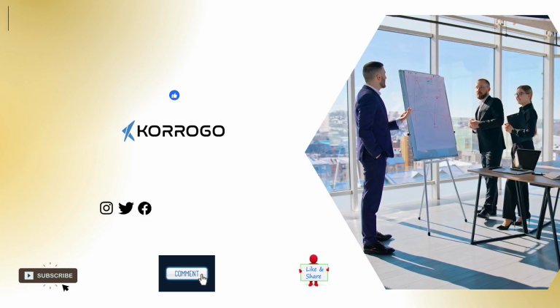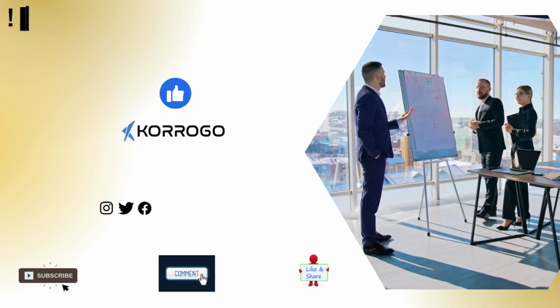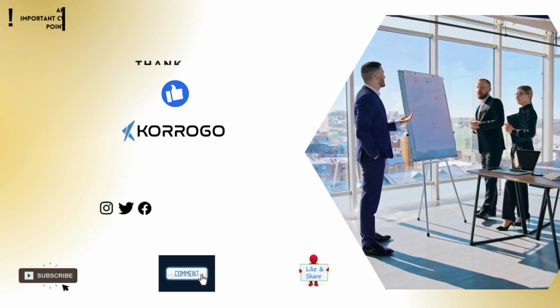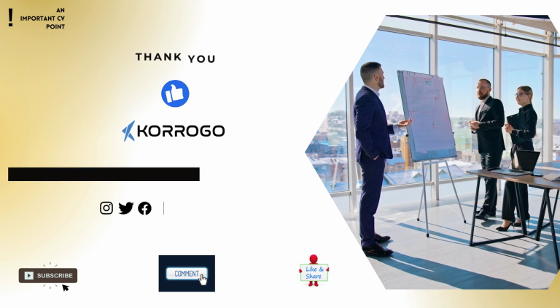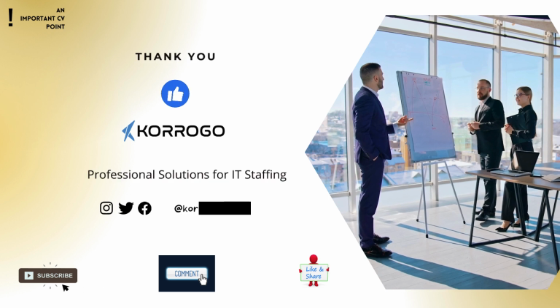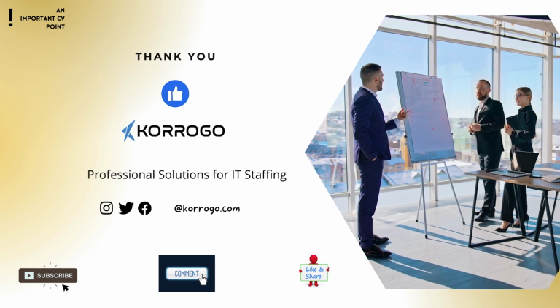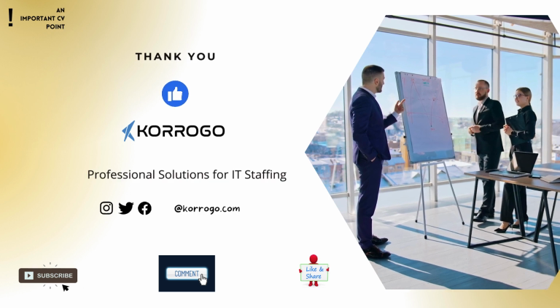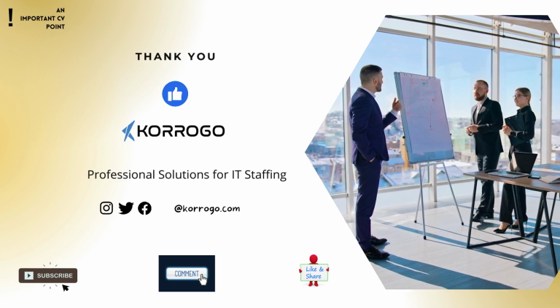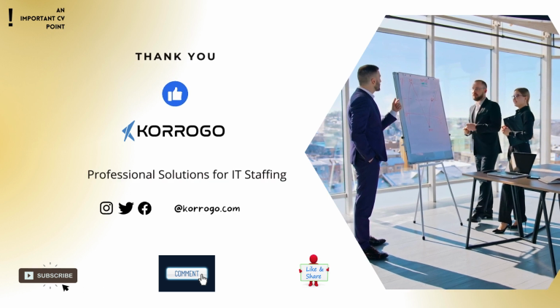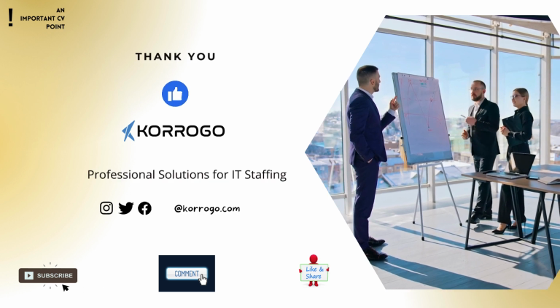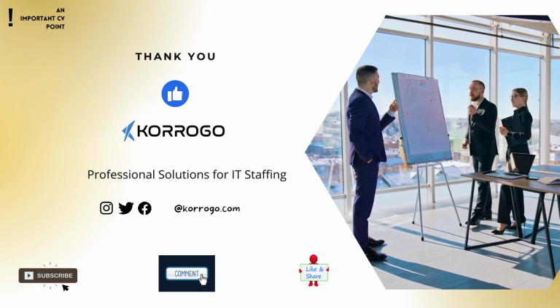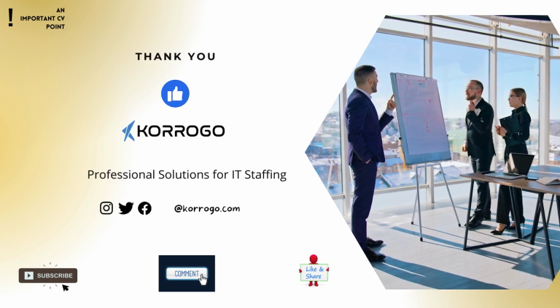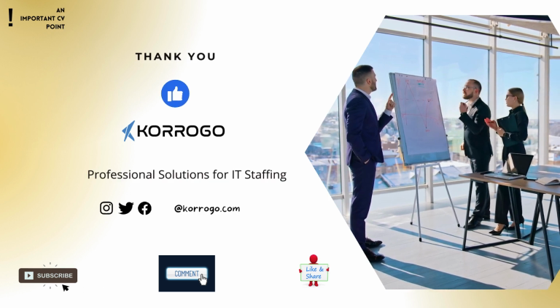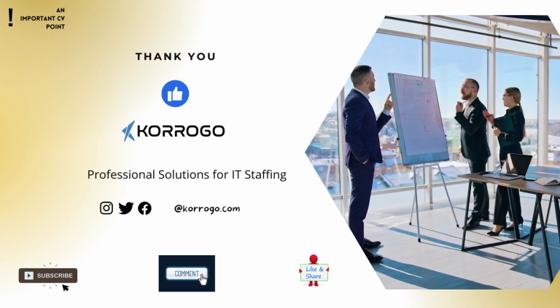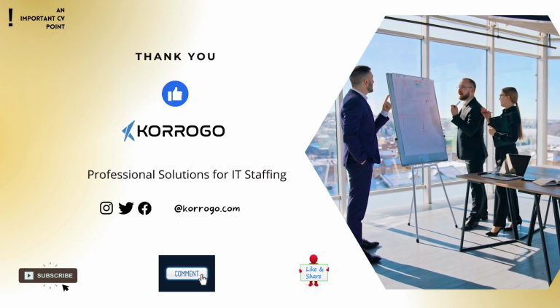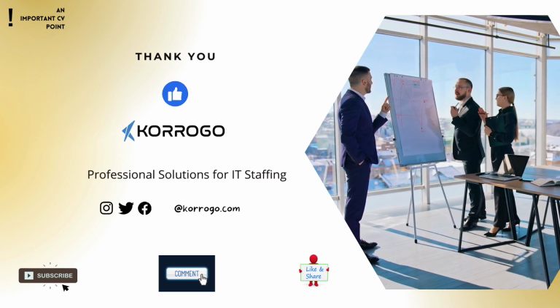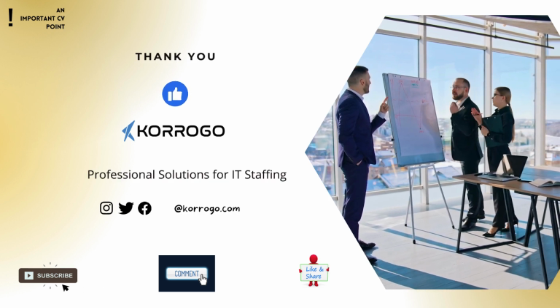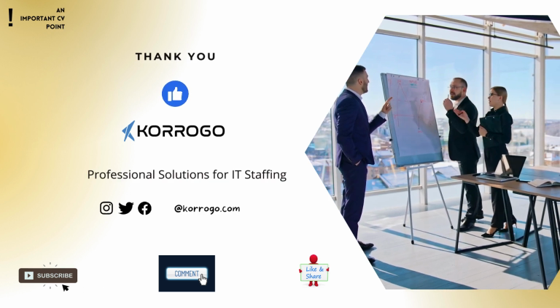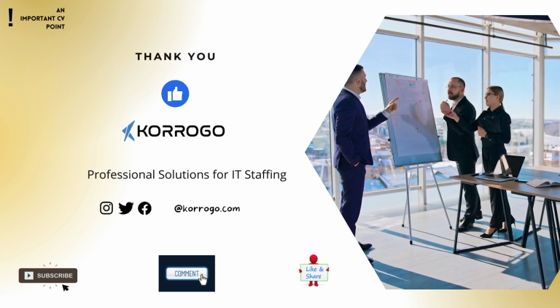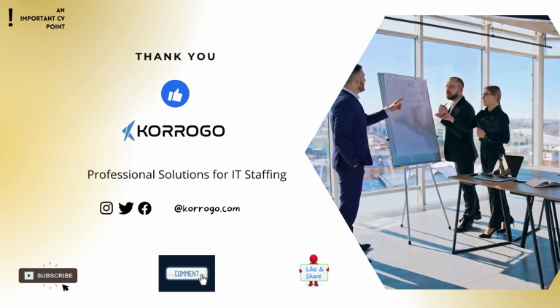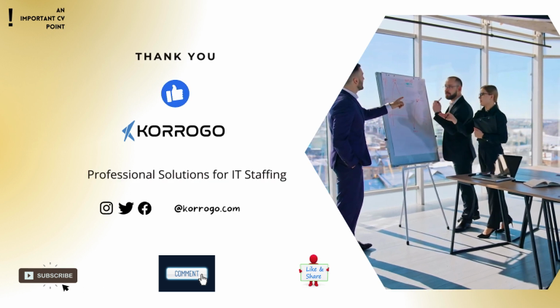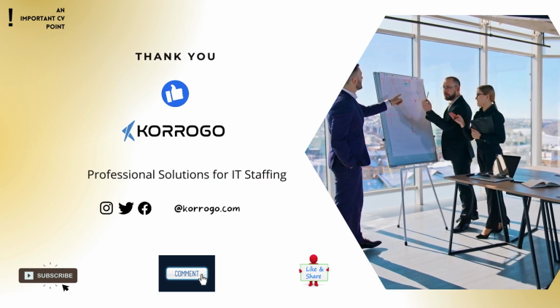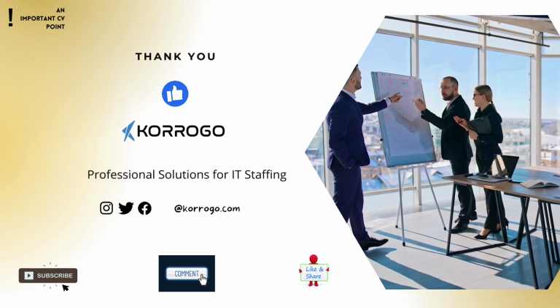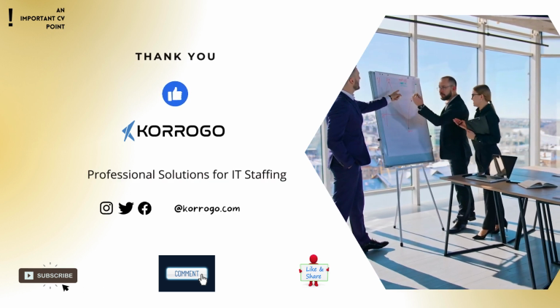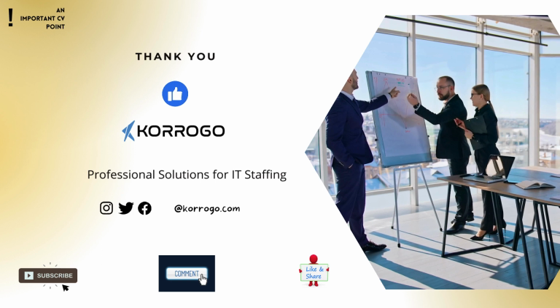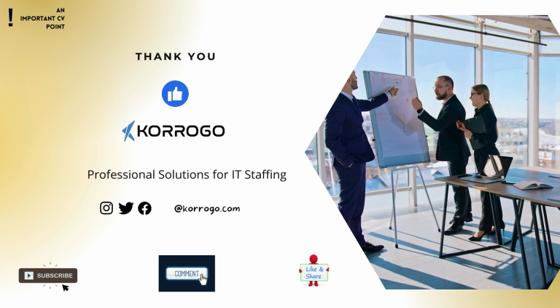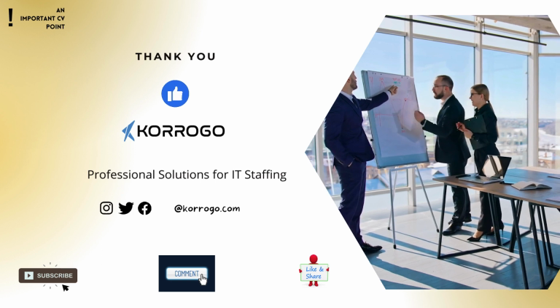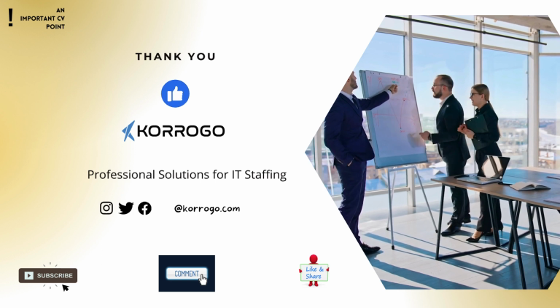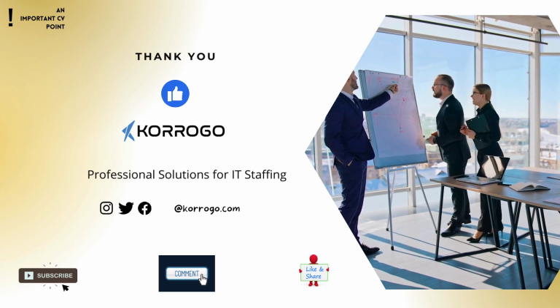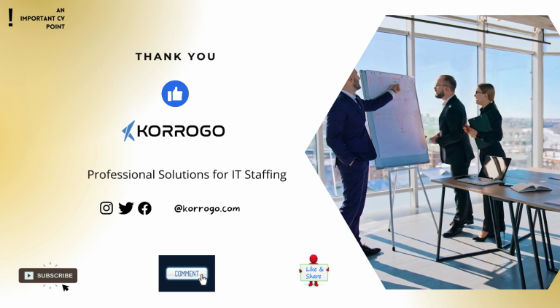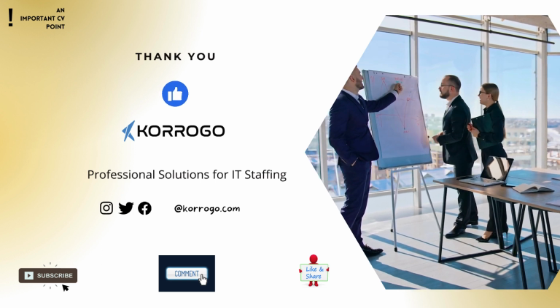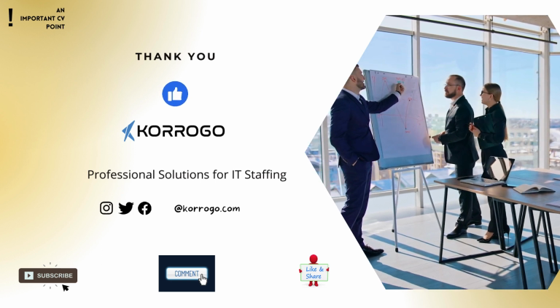That's it for this day. See you in the next video. Professional Solutions for IT Staffing. Kuroko.